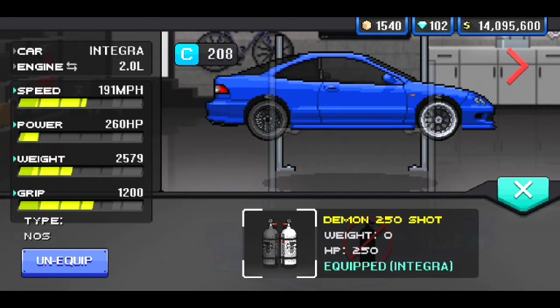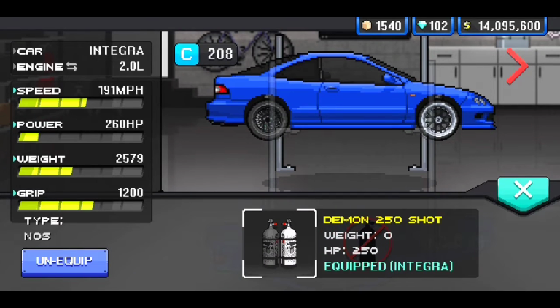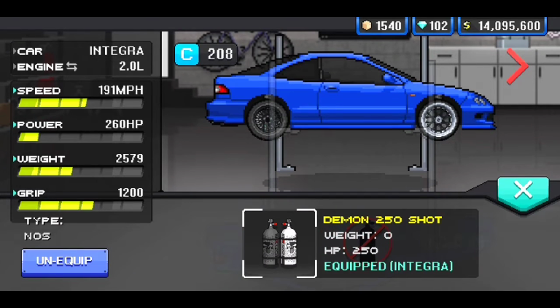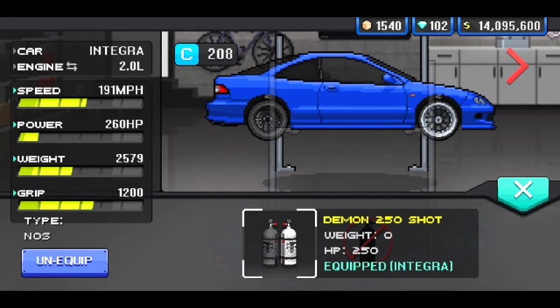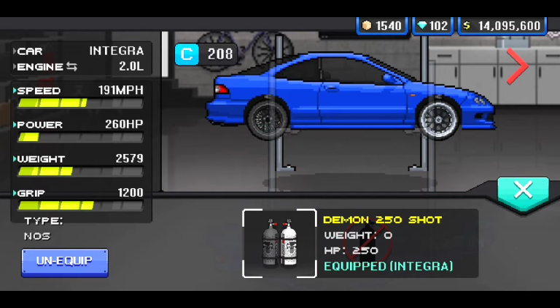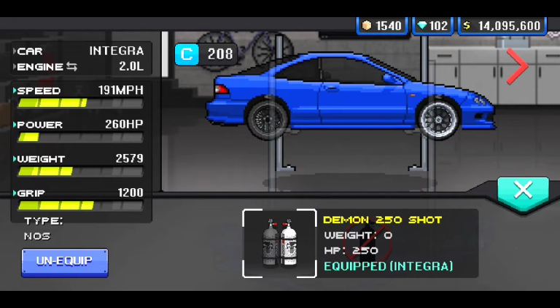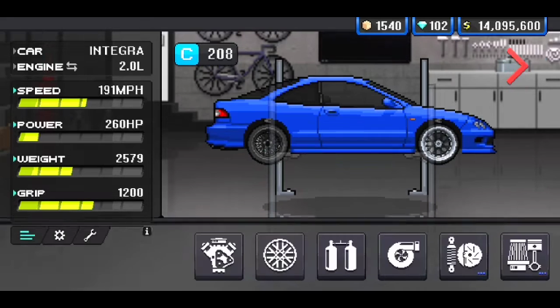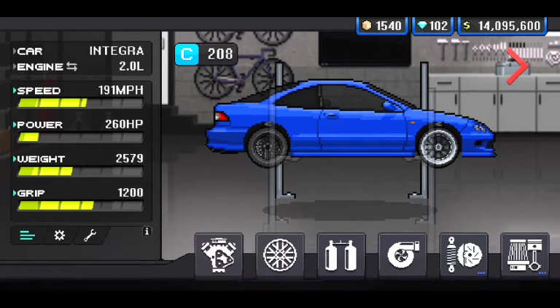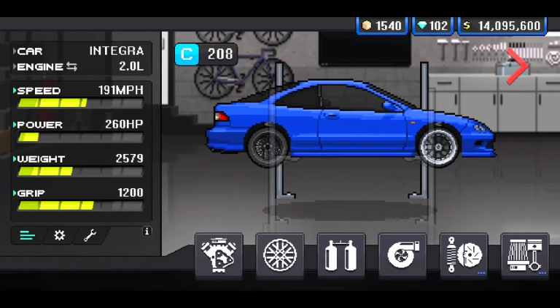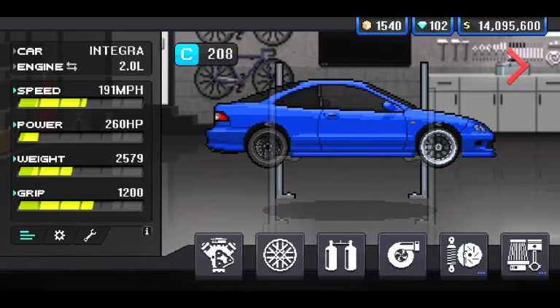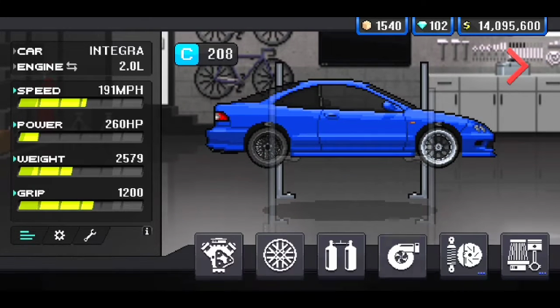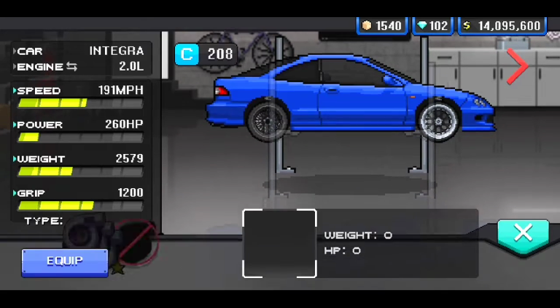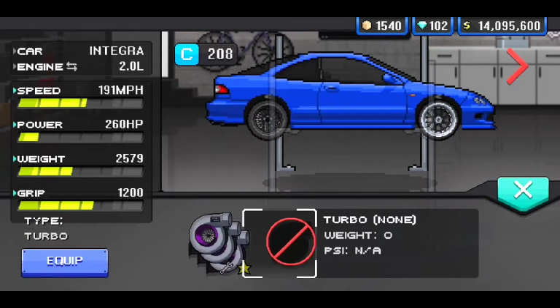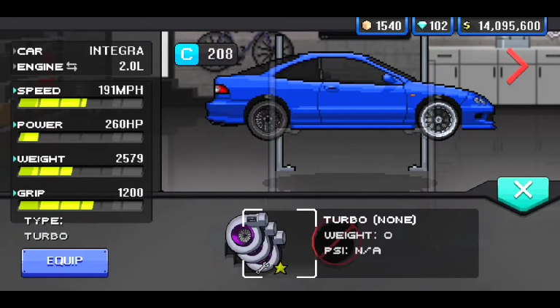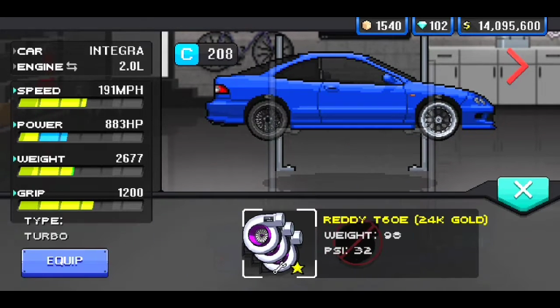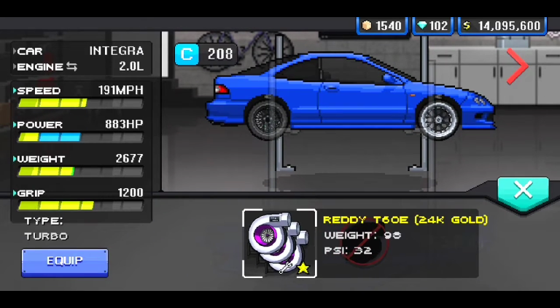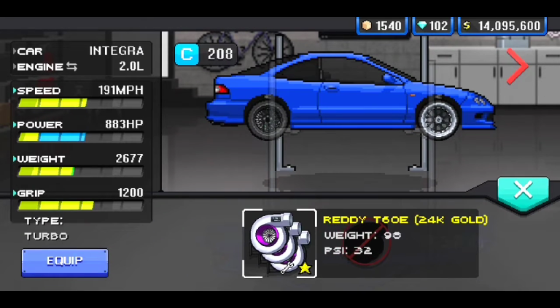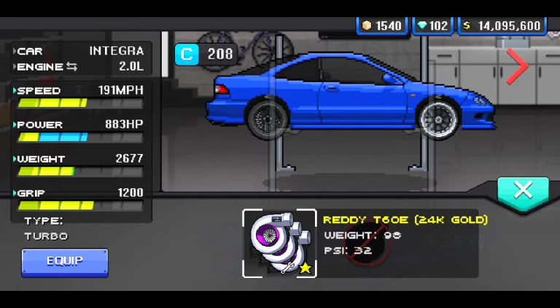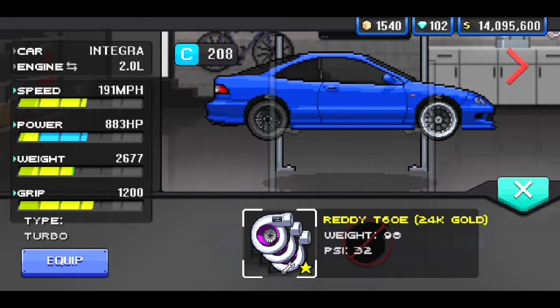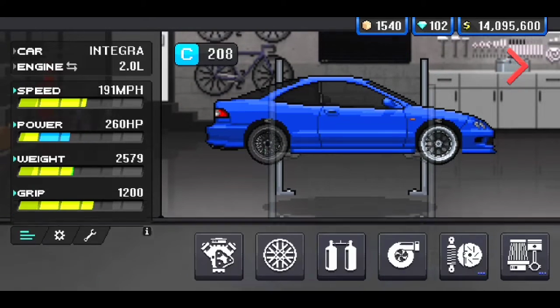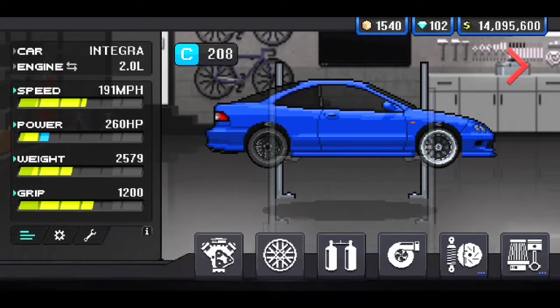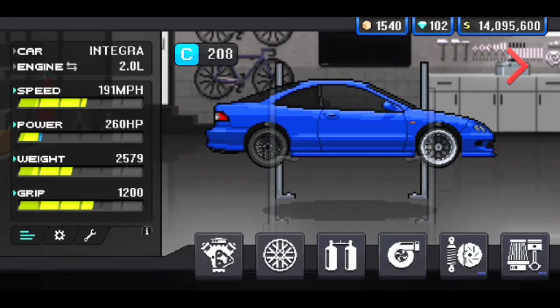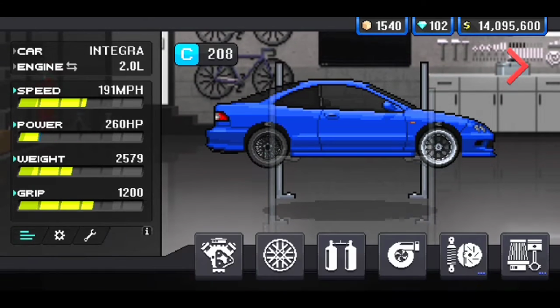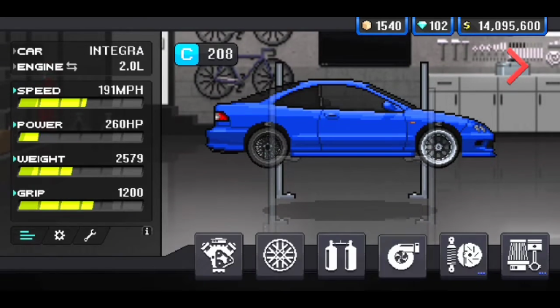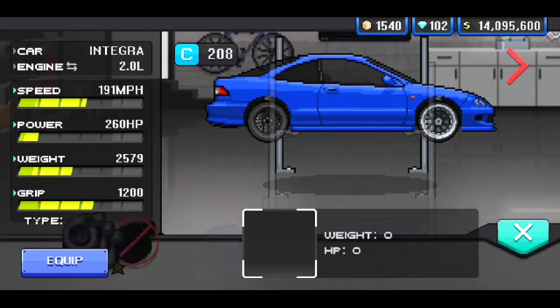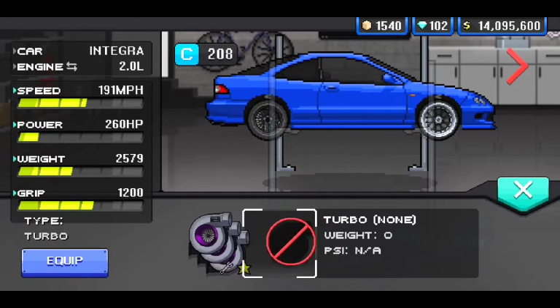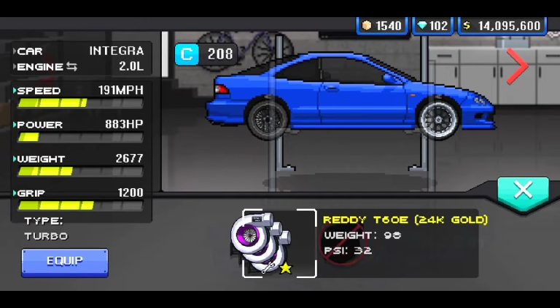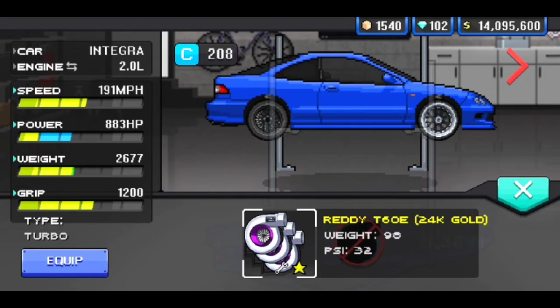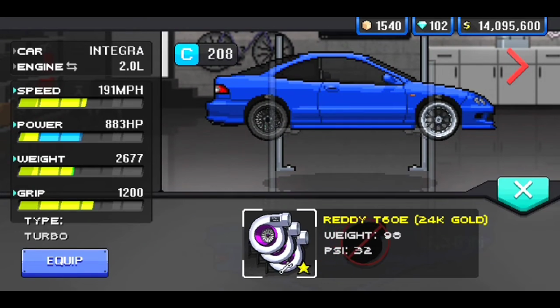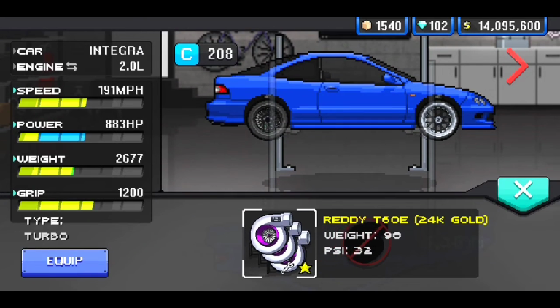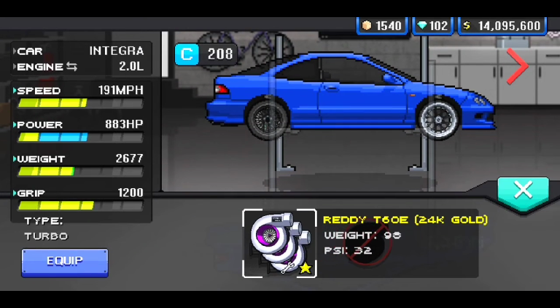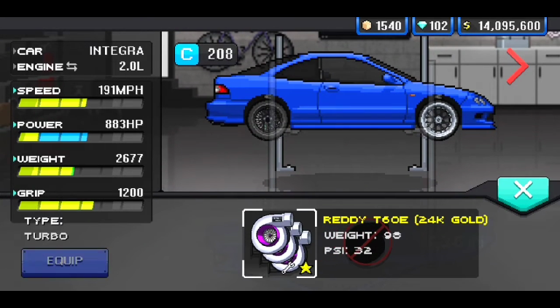Let's go ahead and put that Demon 250 shot of nitrous on there. Let's get the turbos in there real quick.